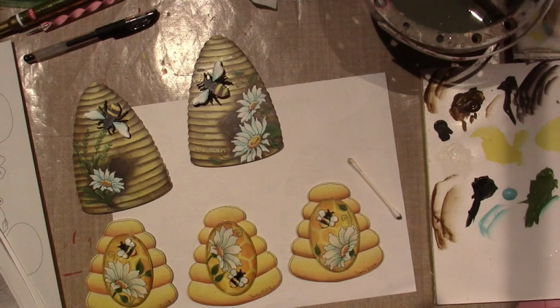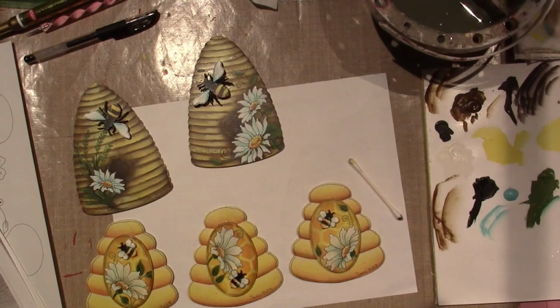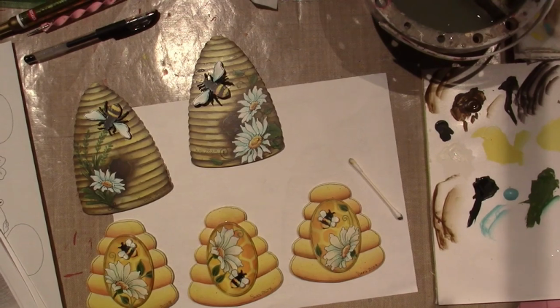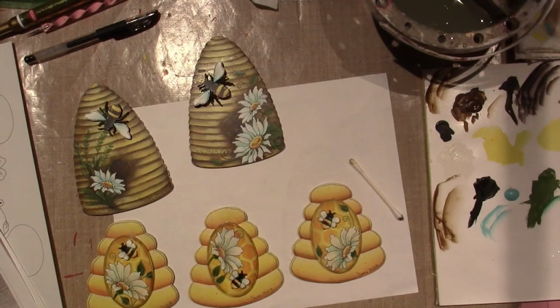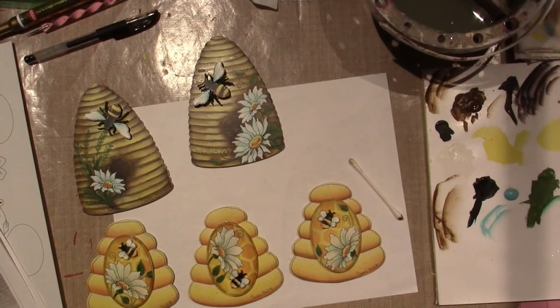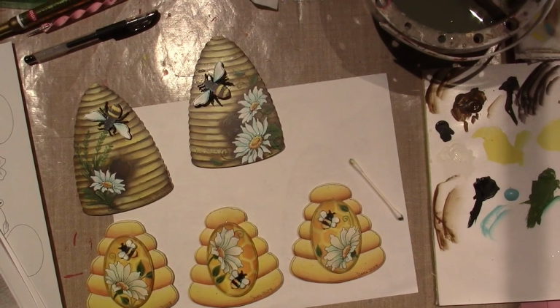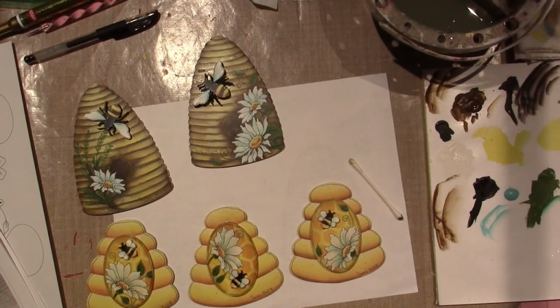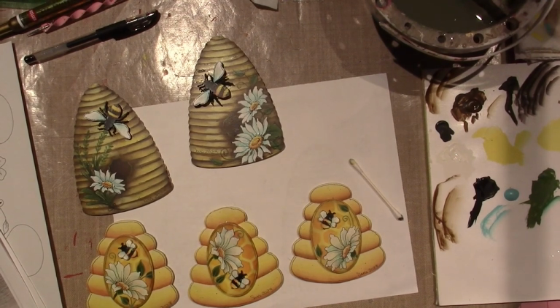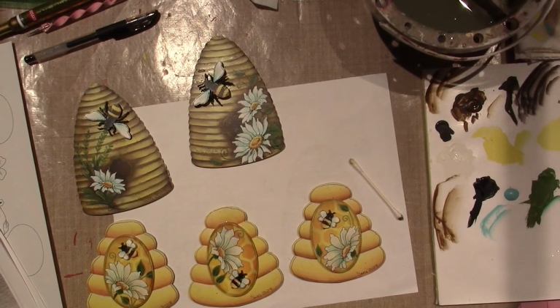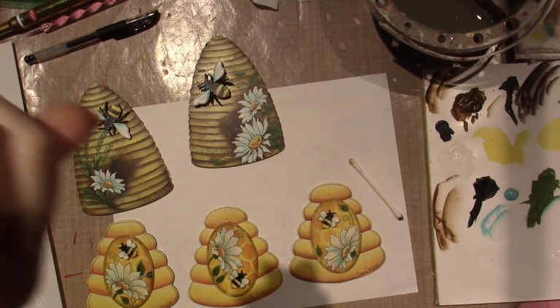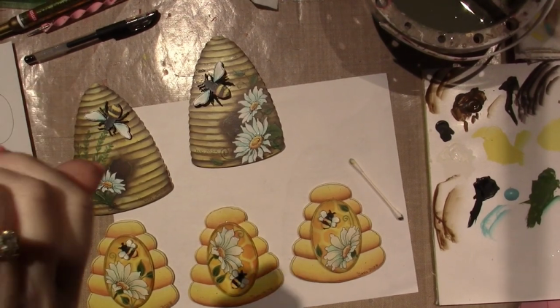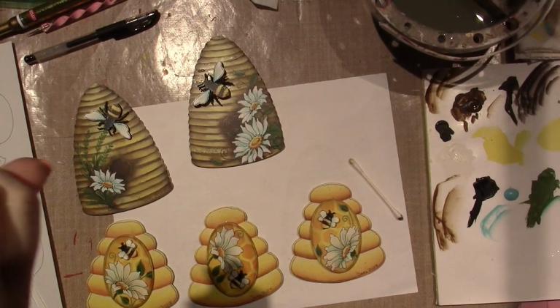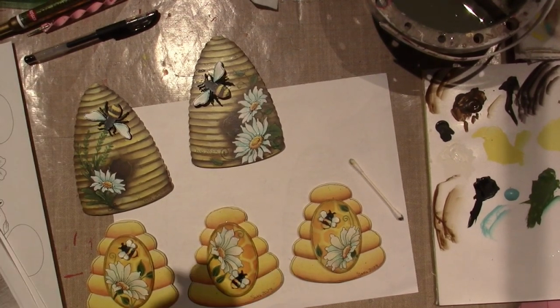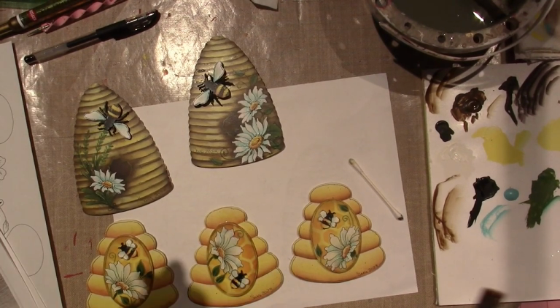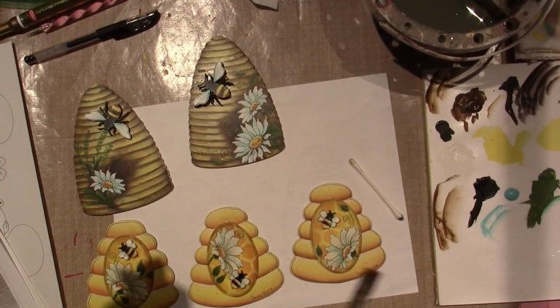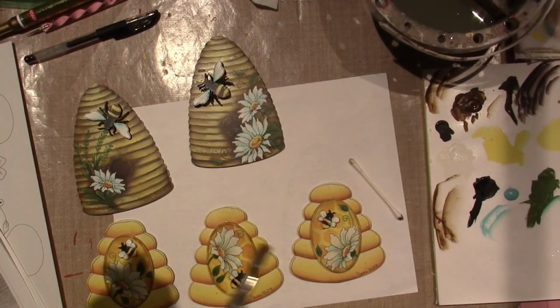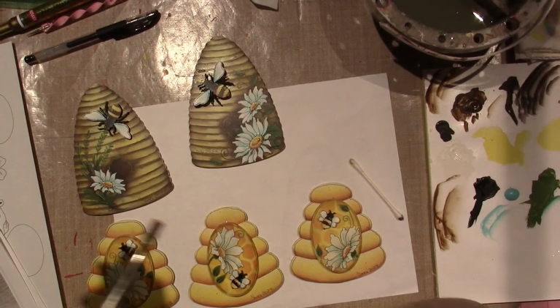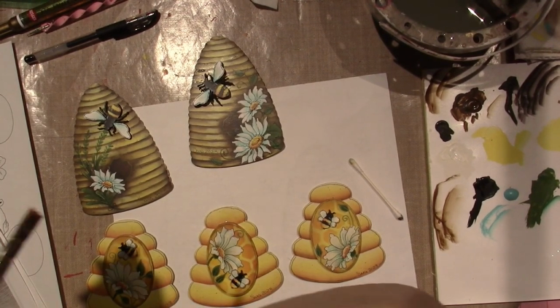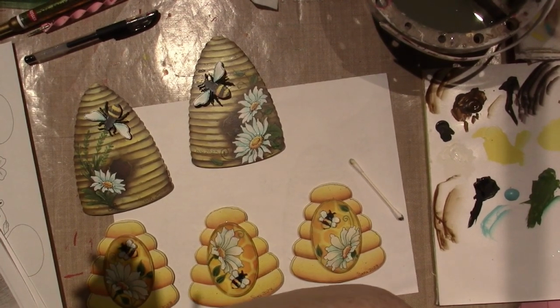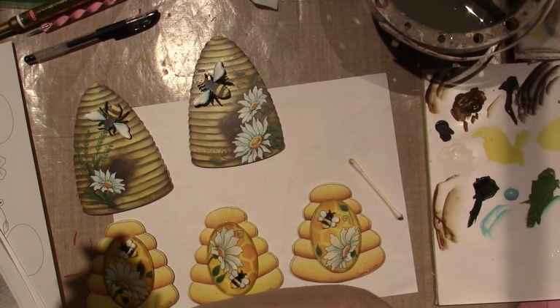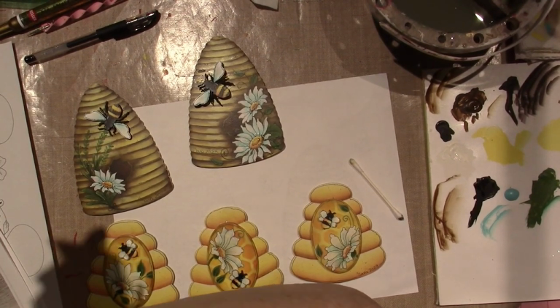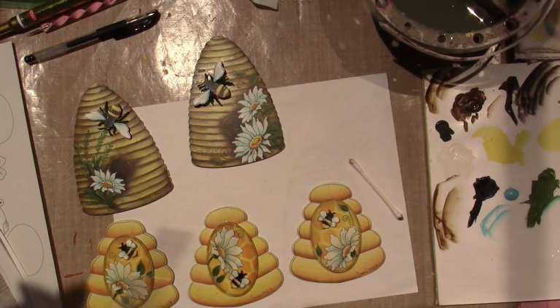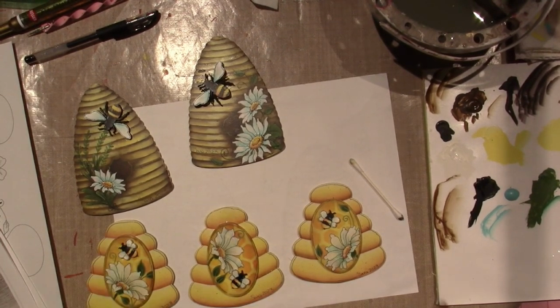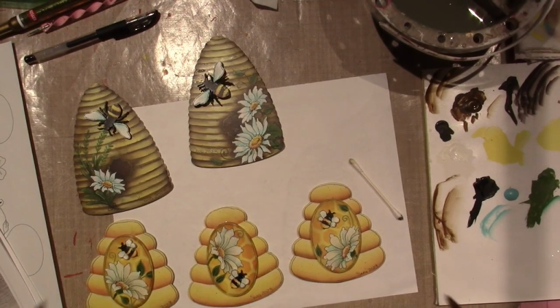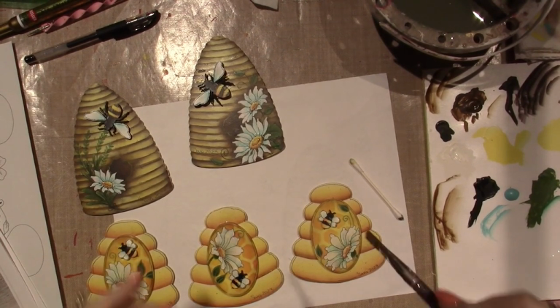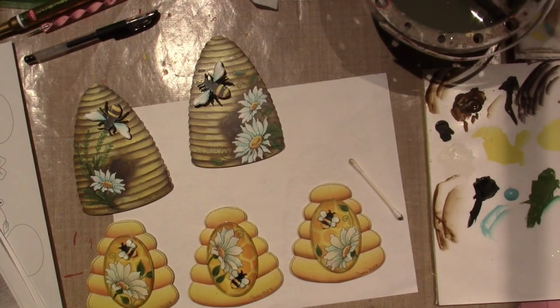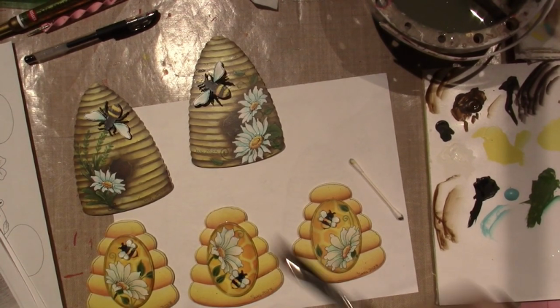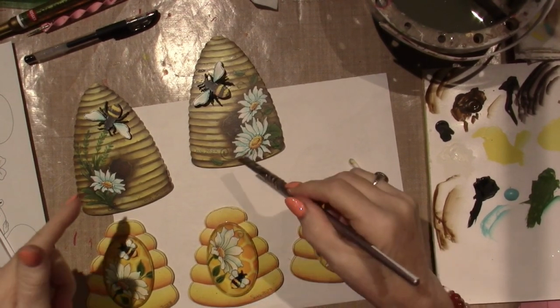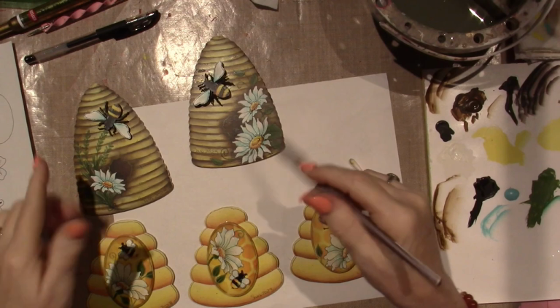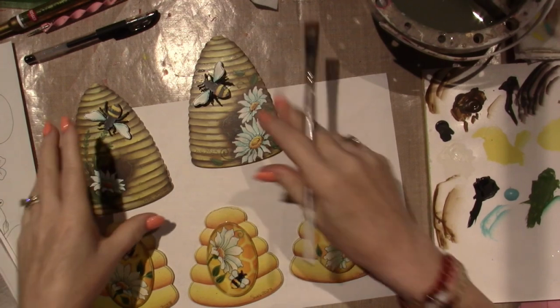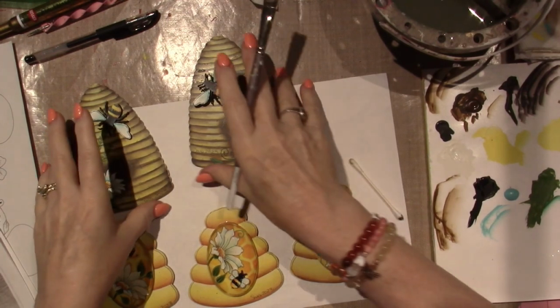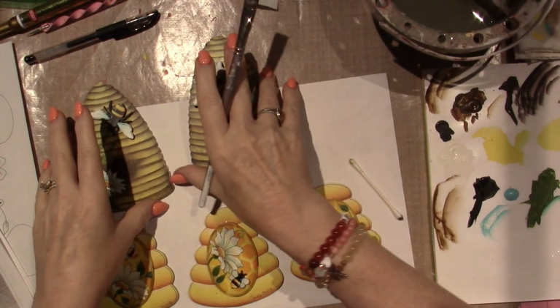Hello, it's Sarah. I'm back. I just wanted to share the finished B-scapes.